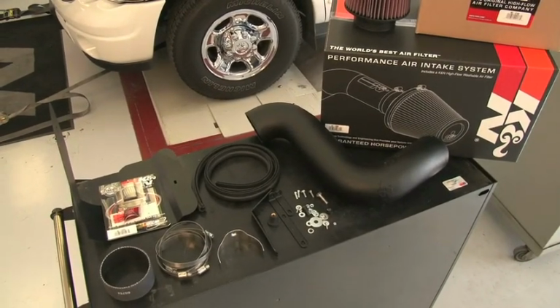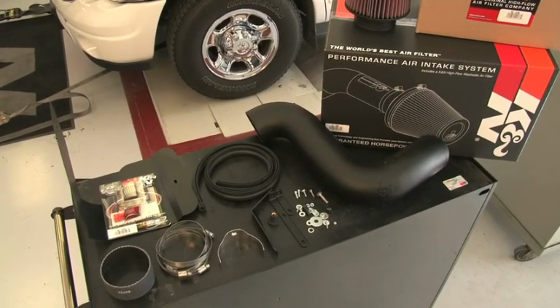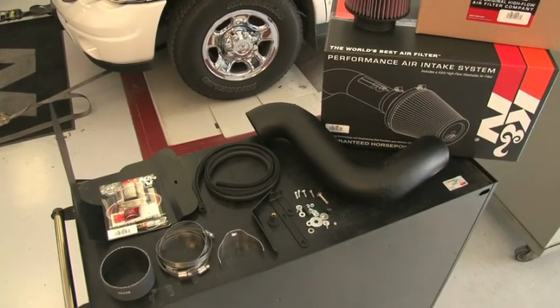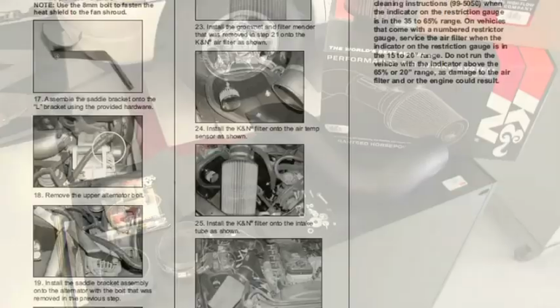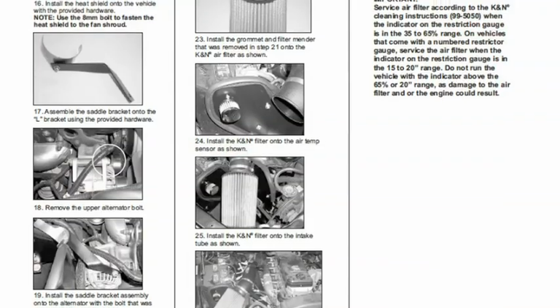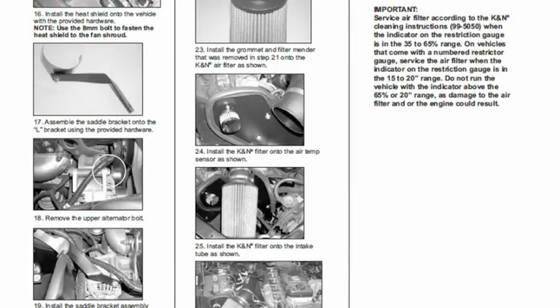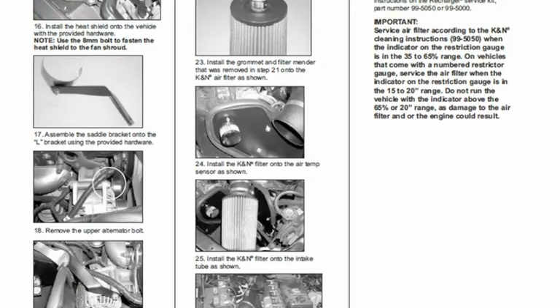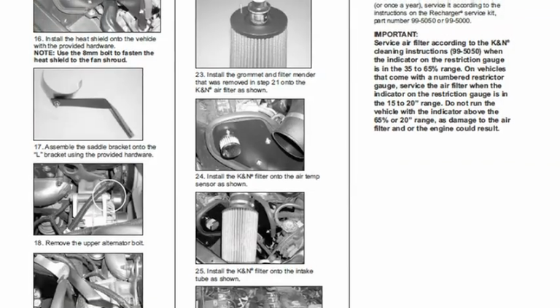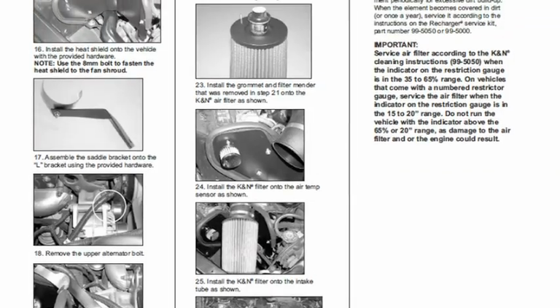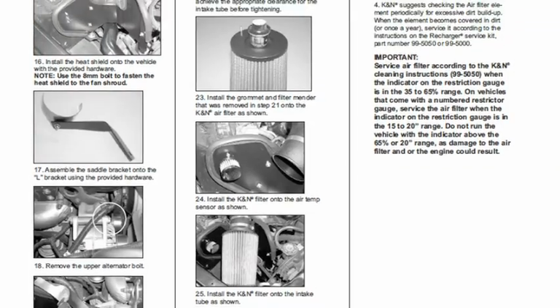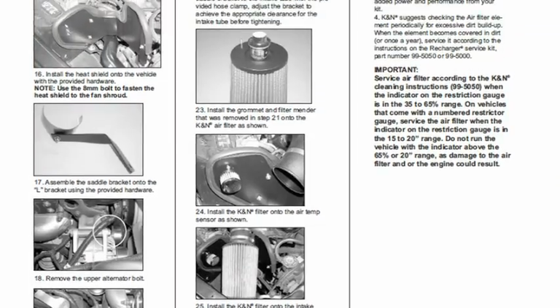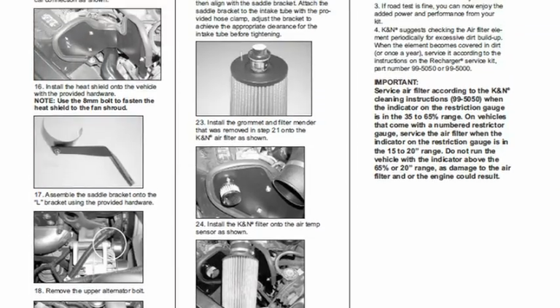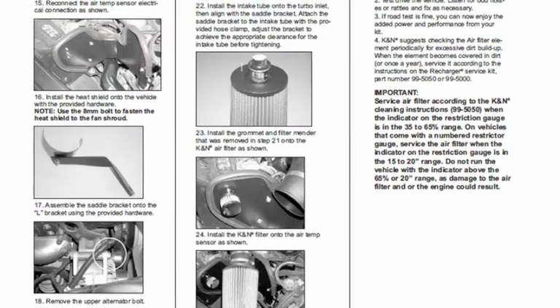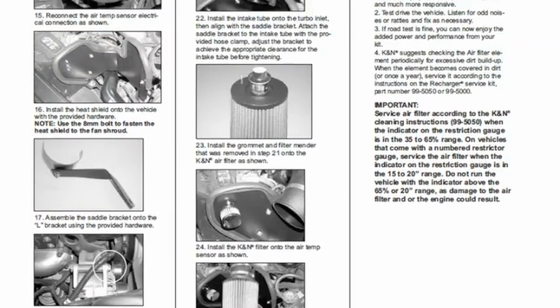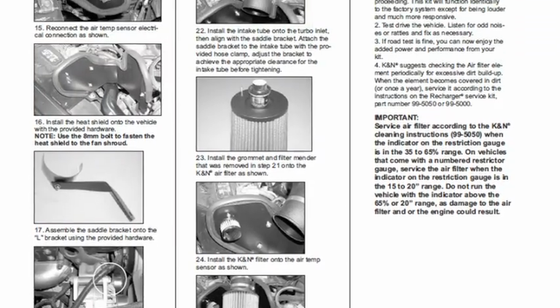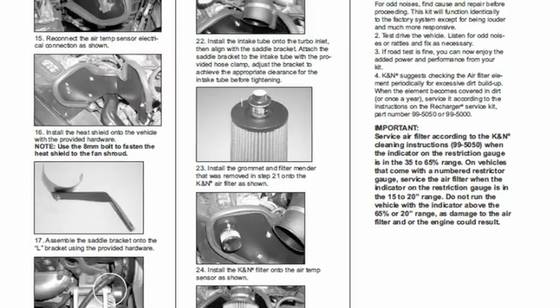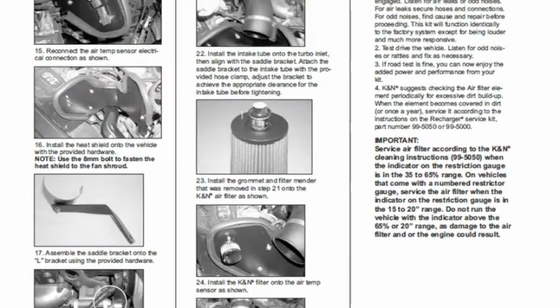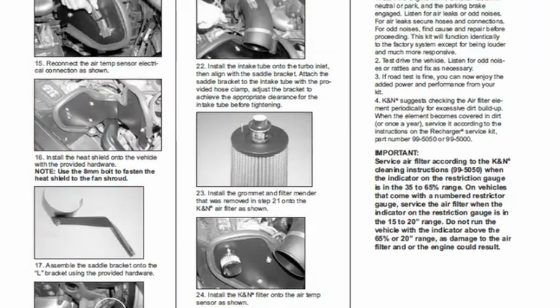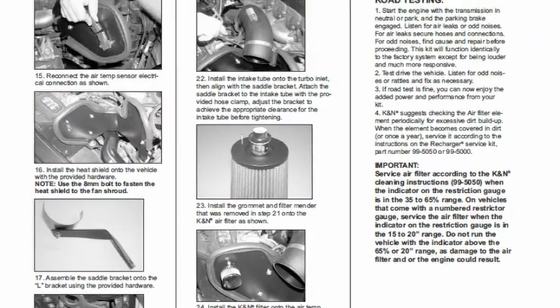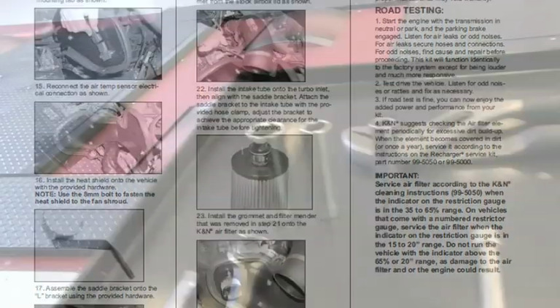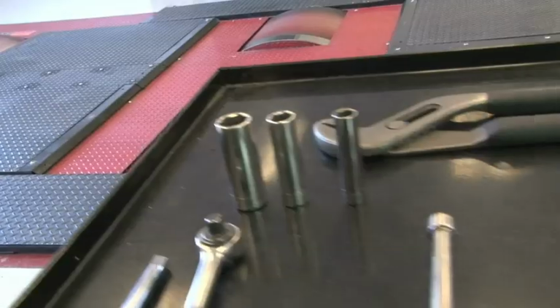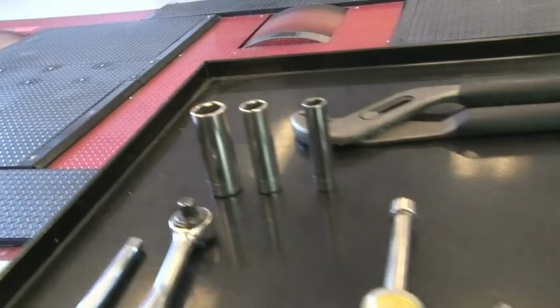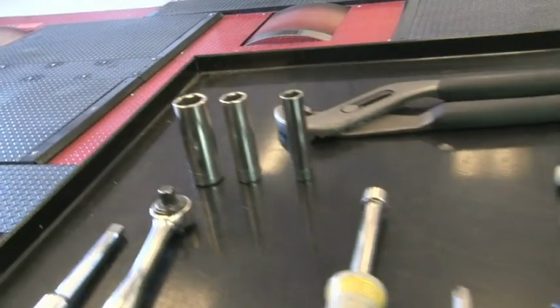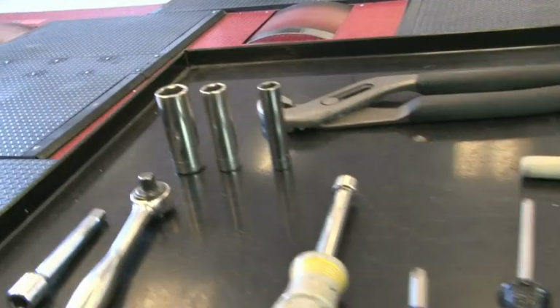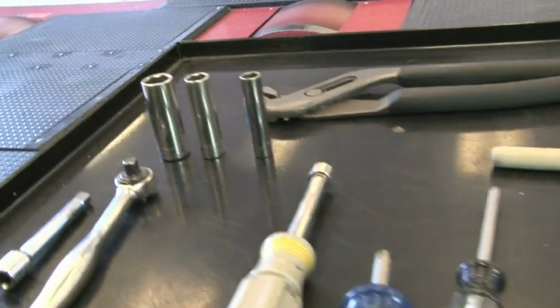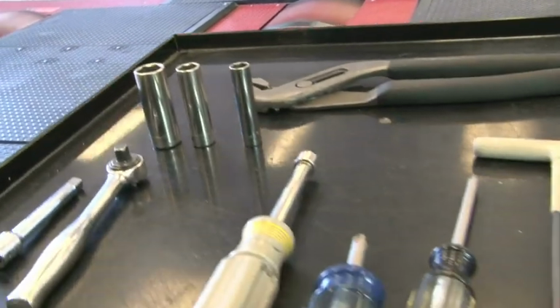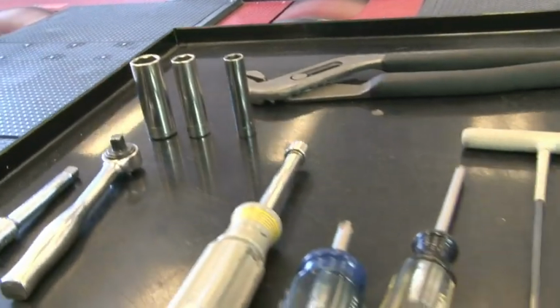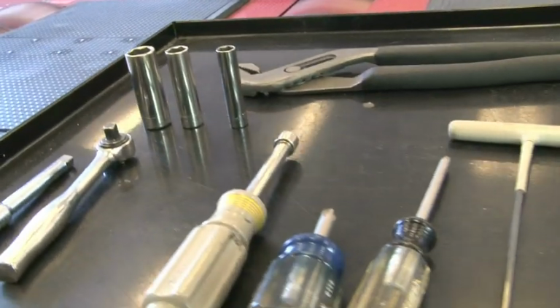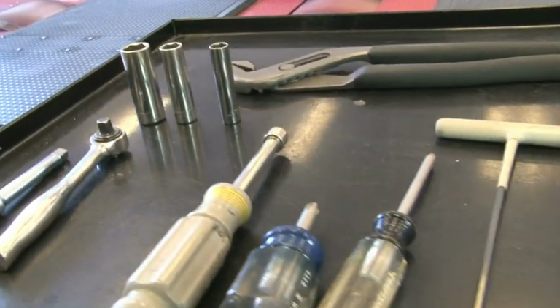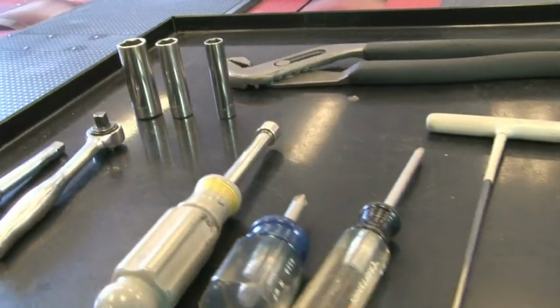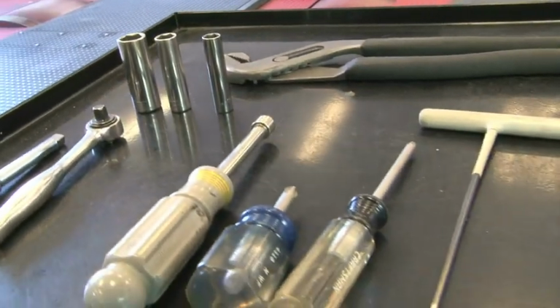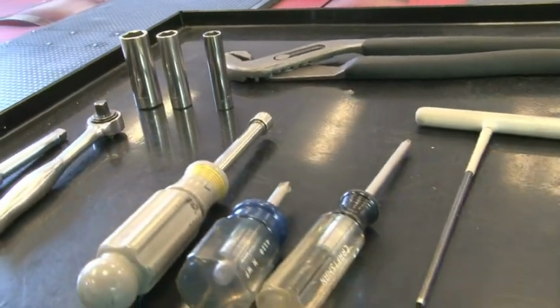Detailed installation instructions are included with this kit. The tools needed for the install are shown.